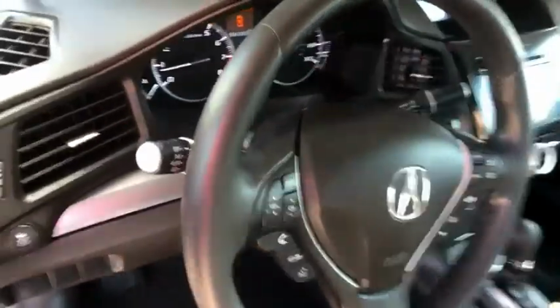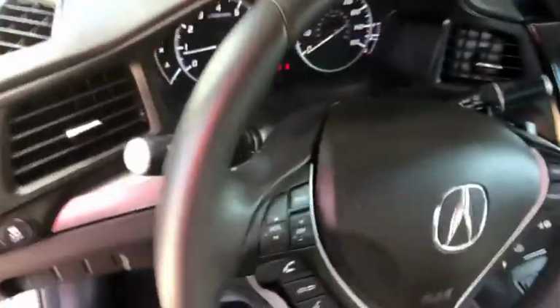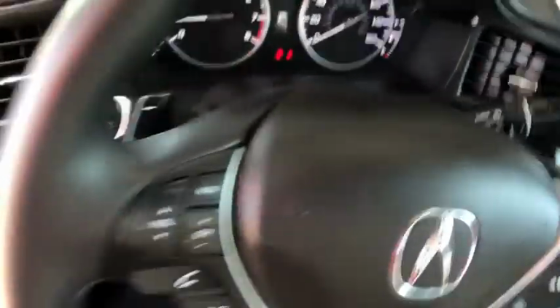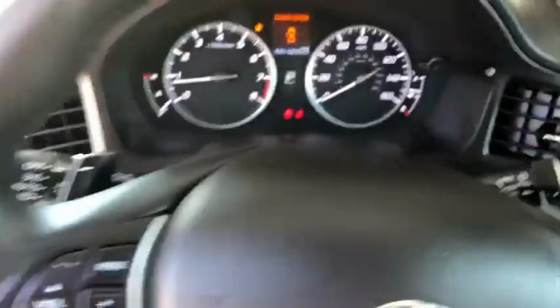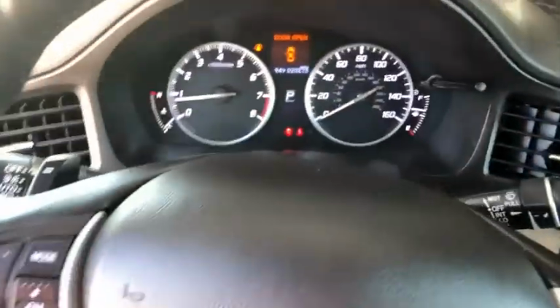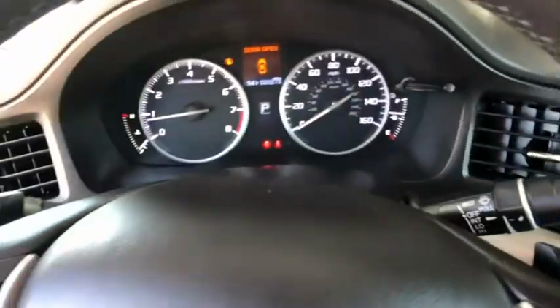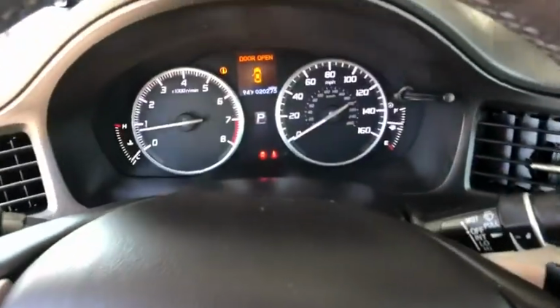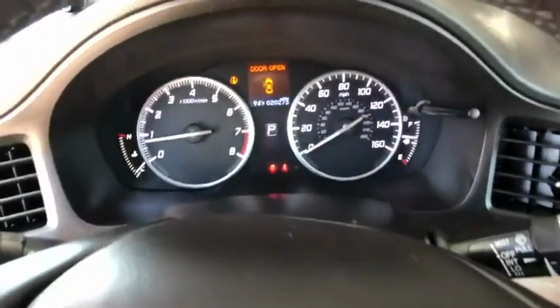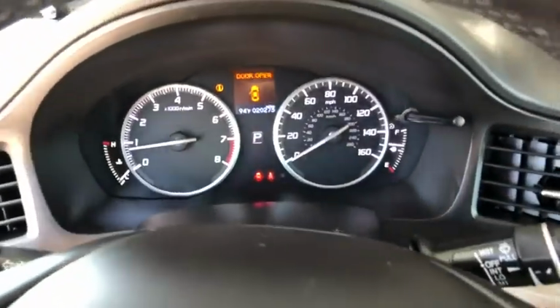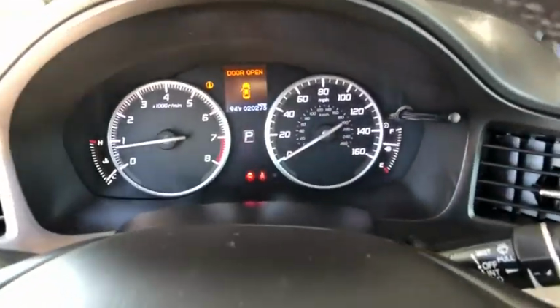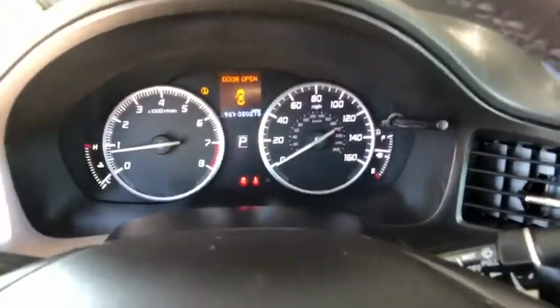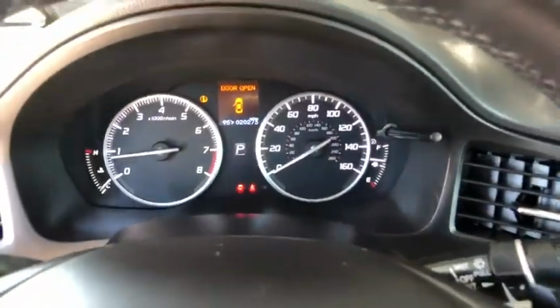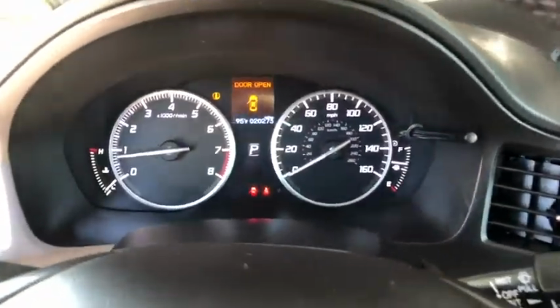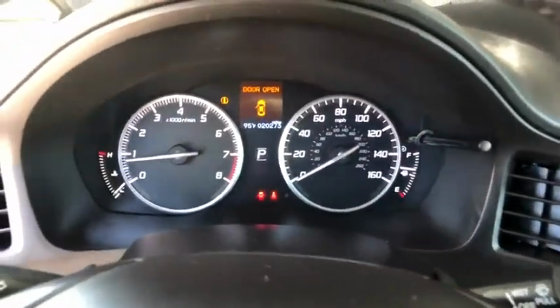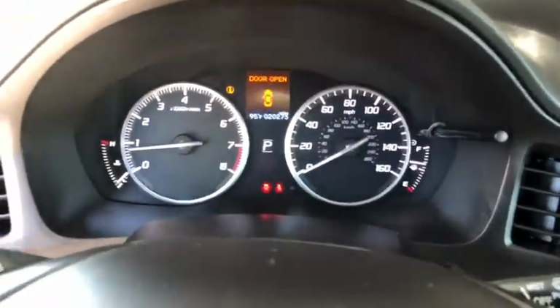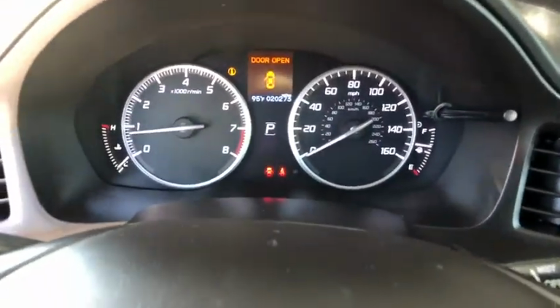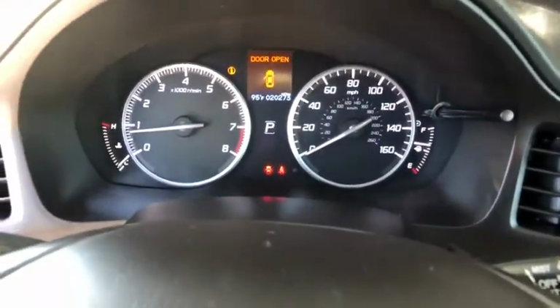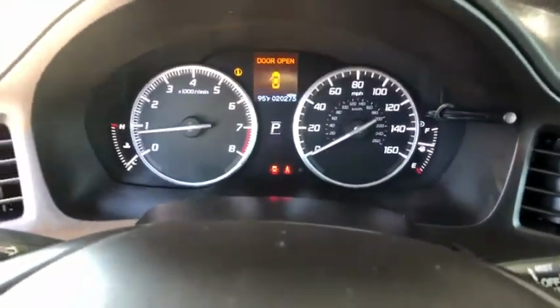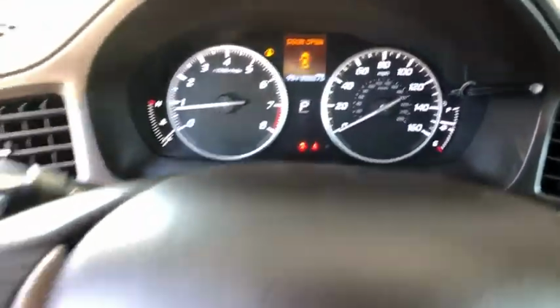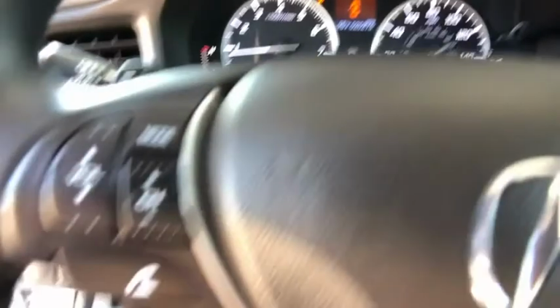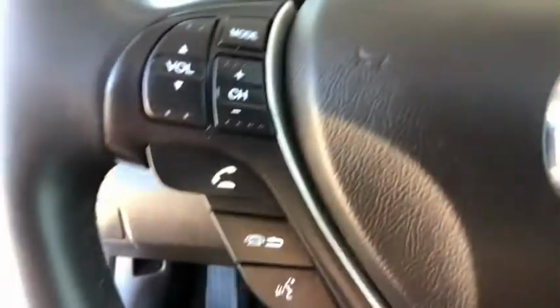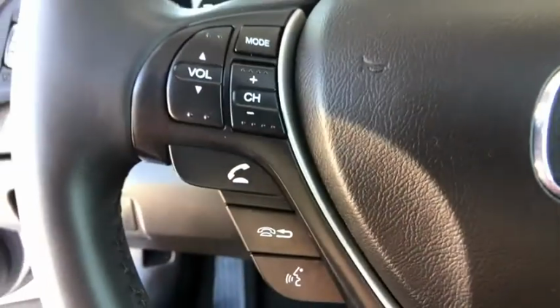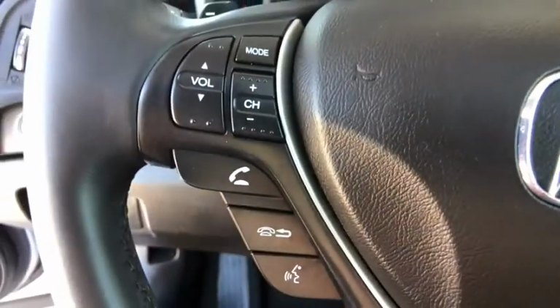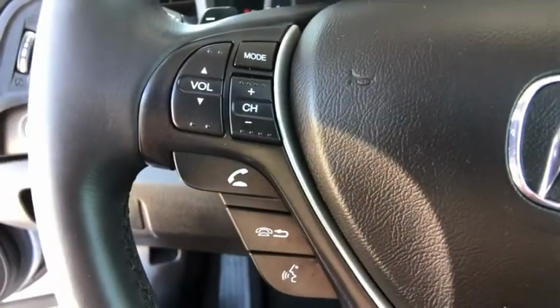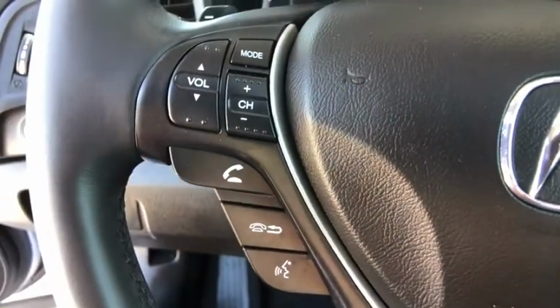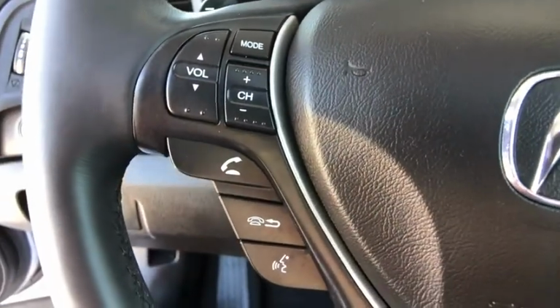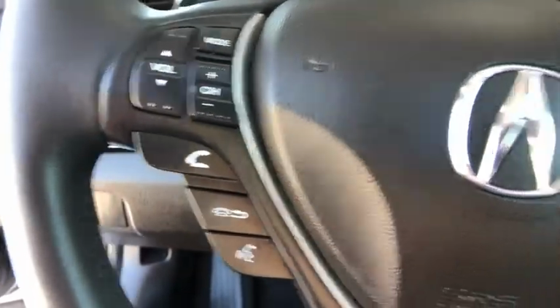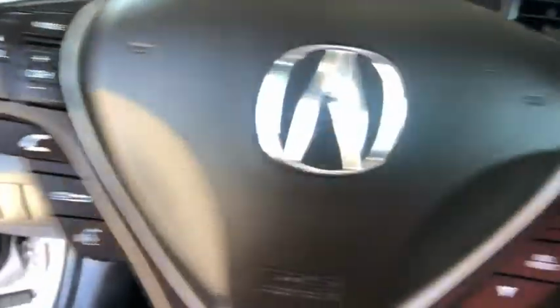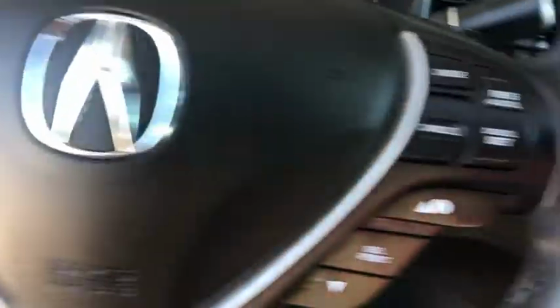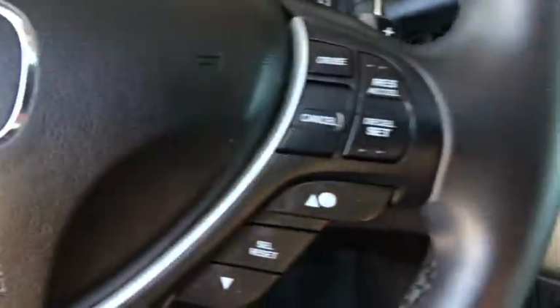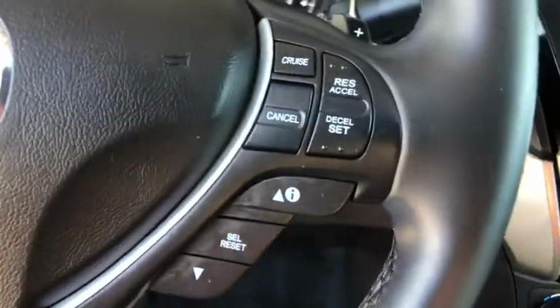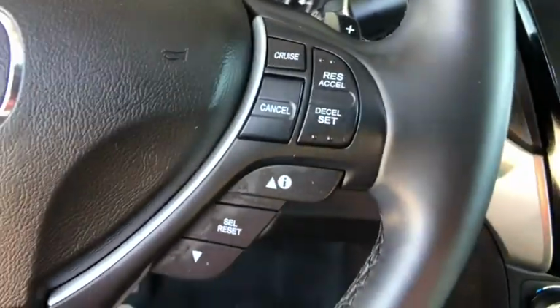Climate control. Searching for a dependable vehicle that looks great too? You've found it, so stop in today.